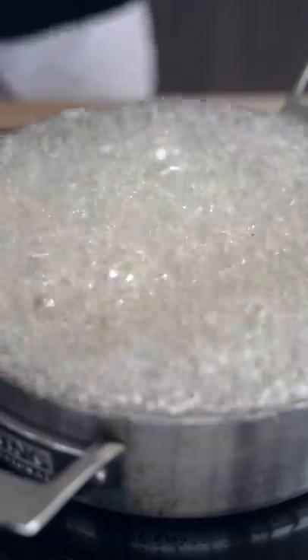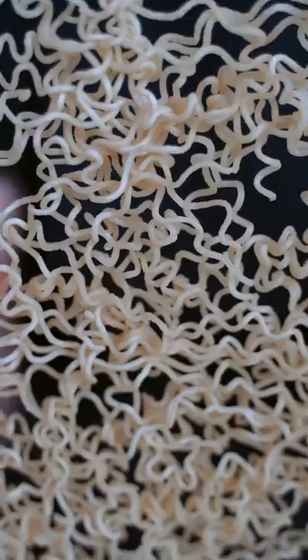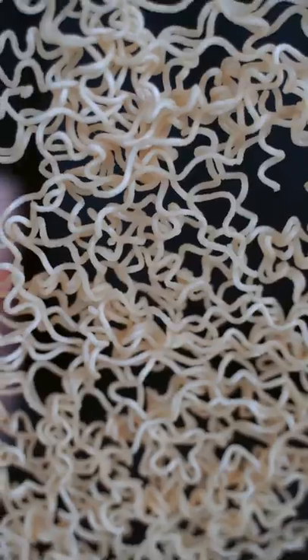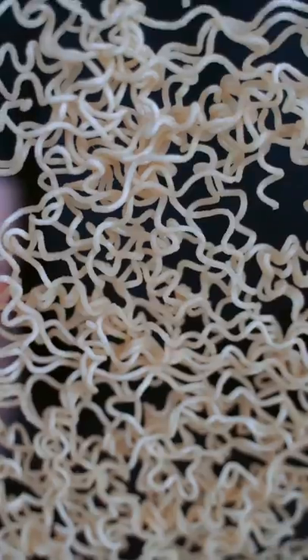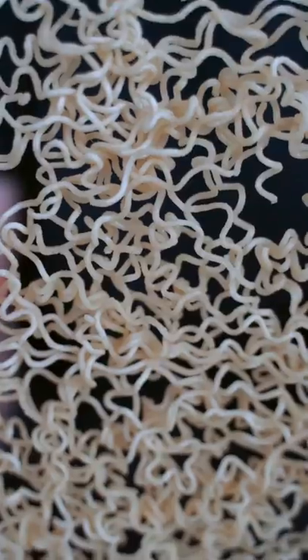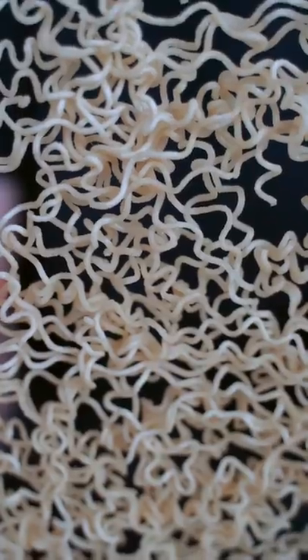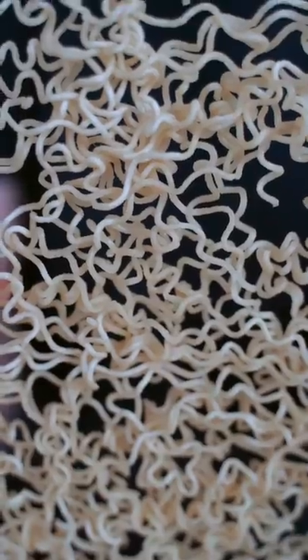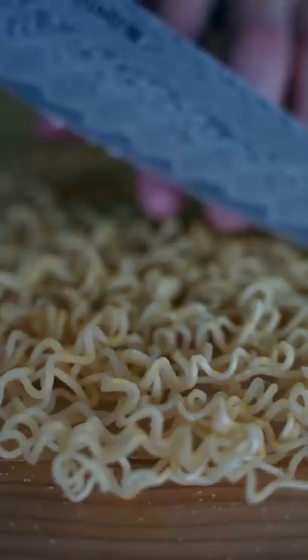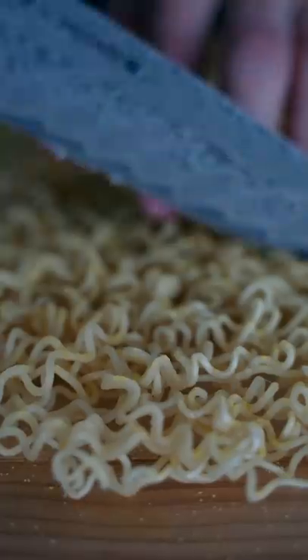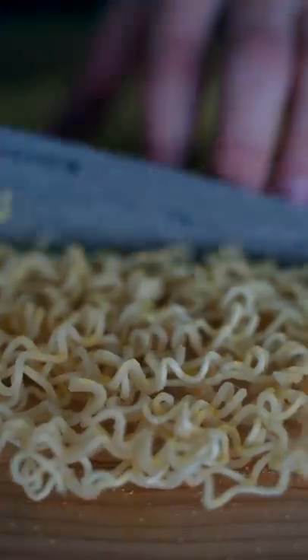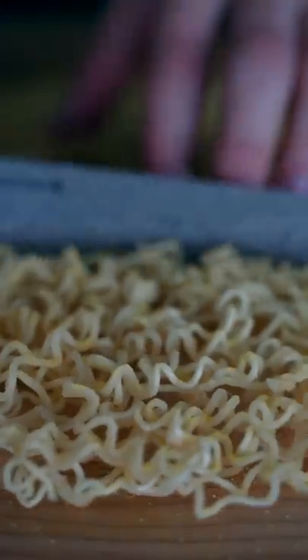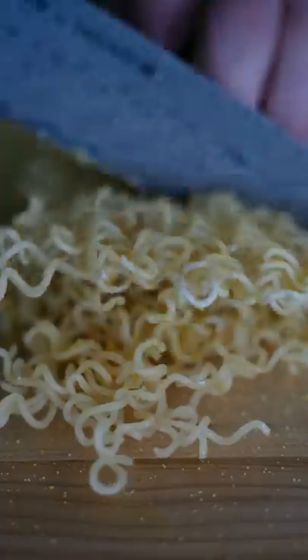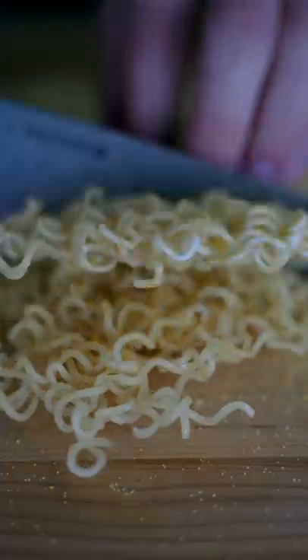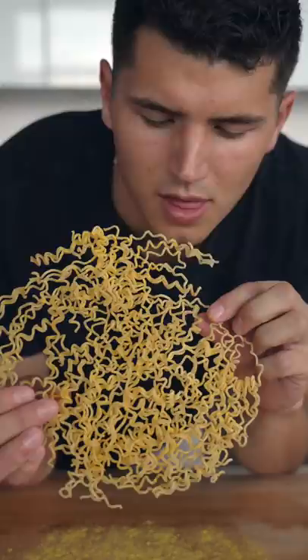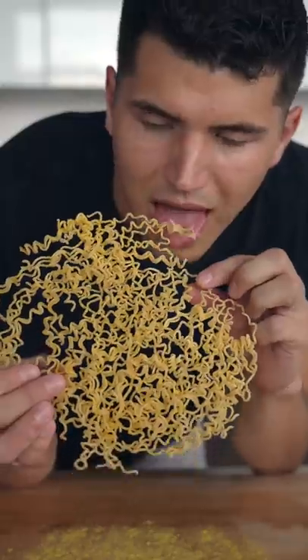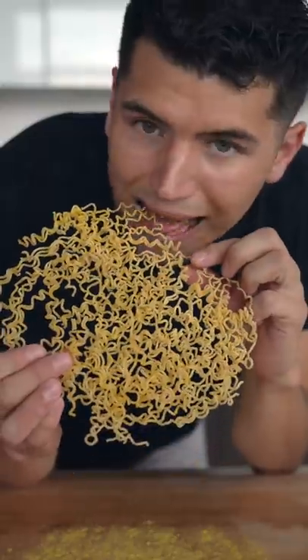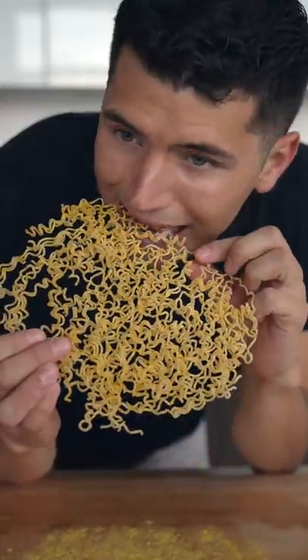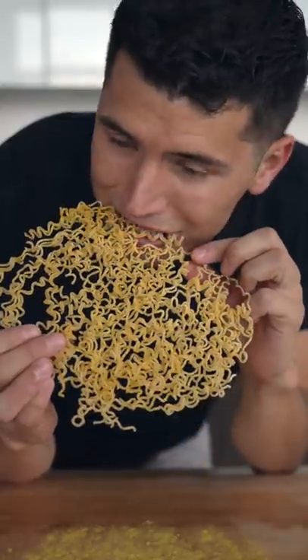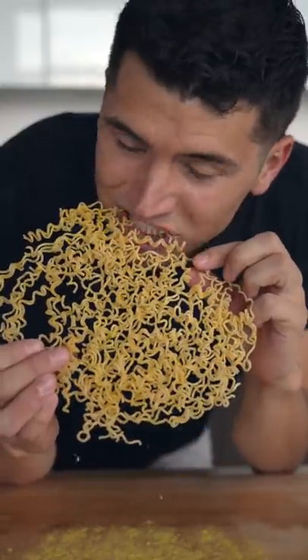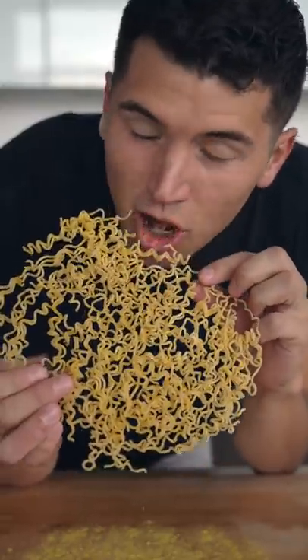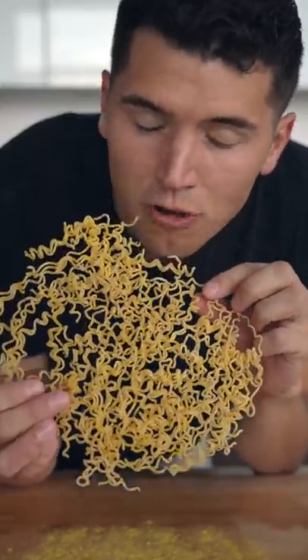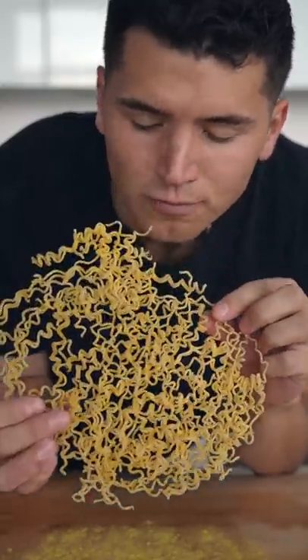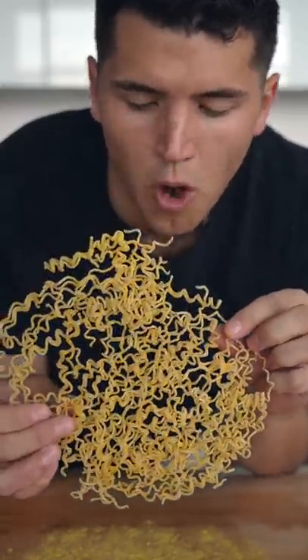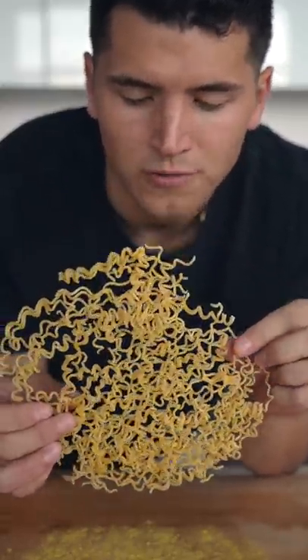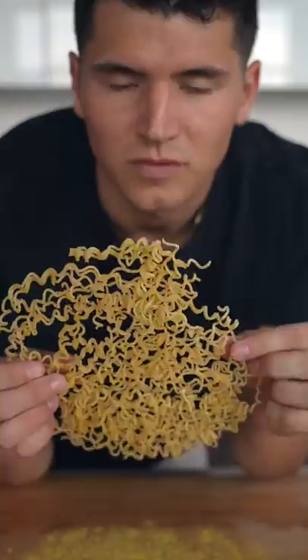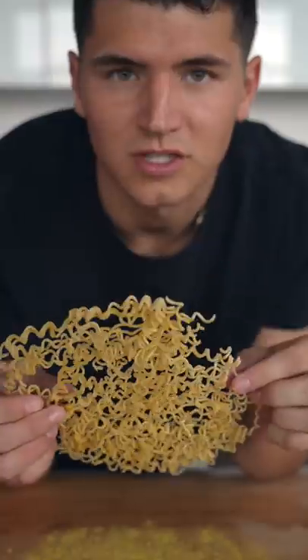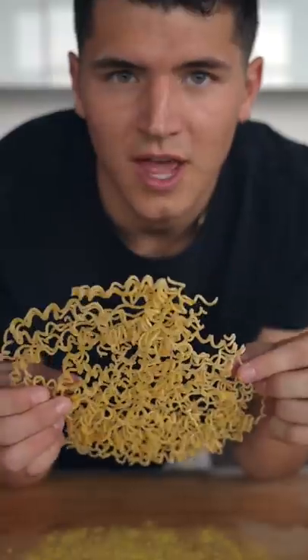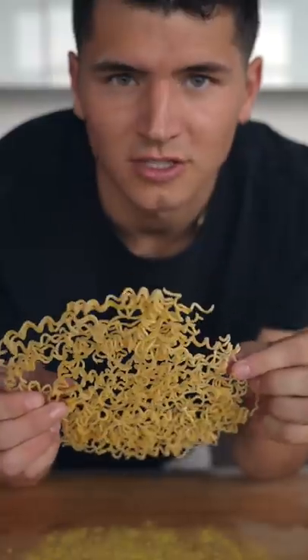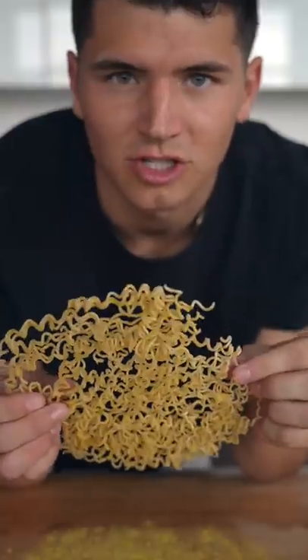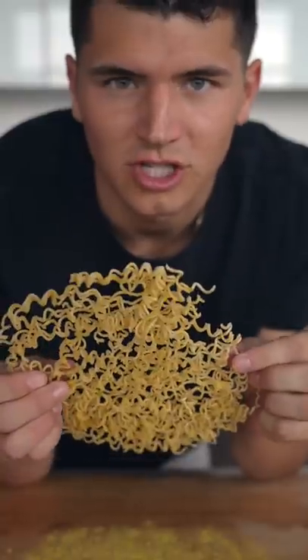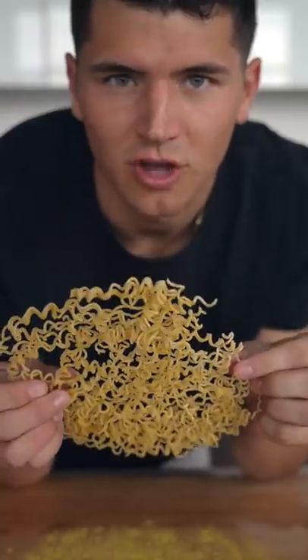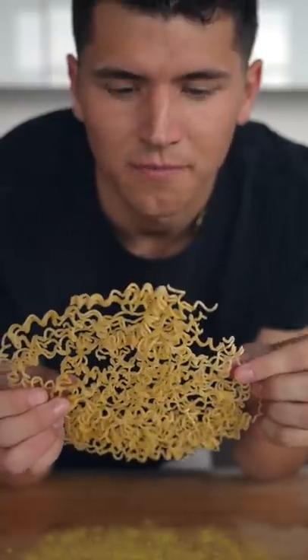How good does that look? This snack is a cheat code.